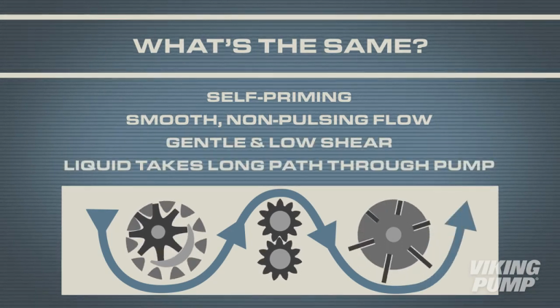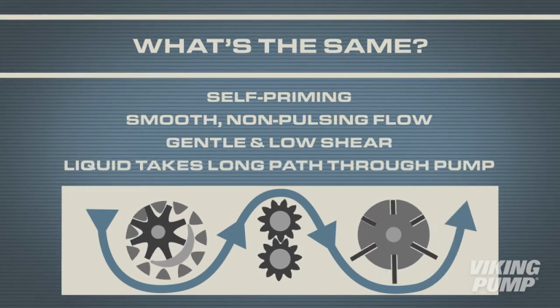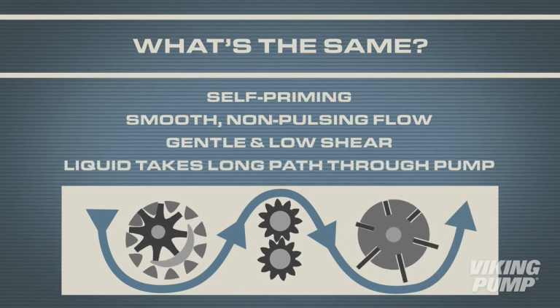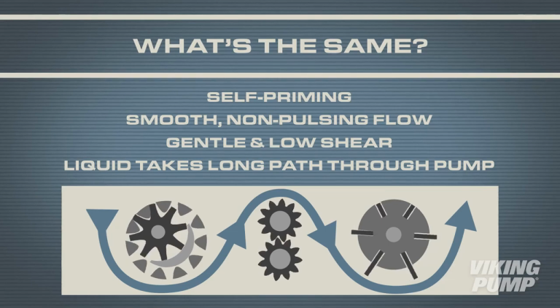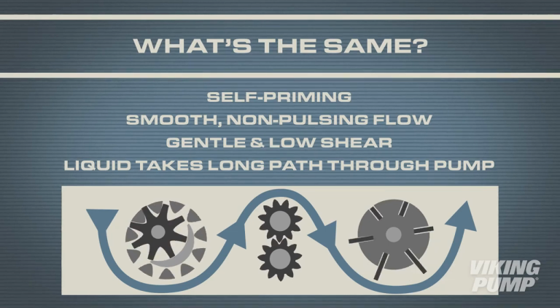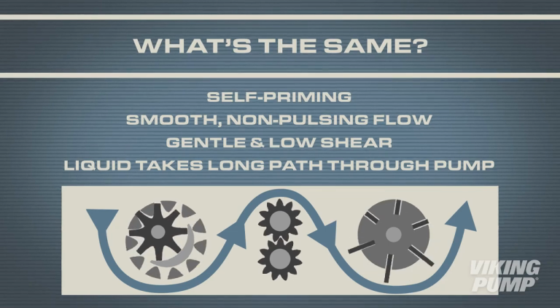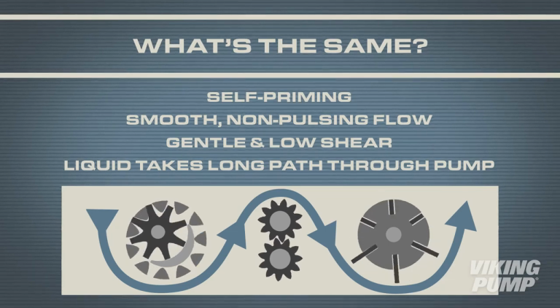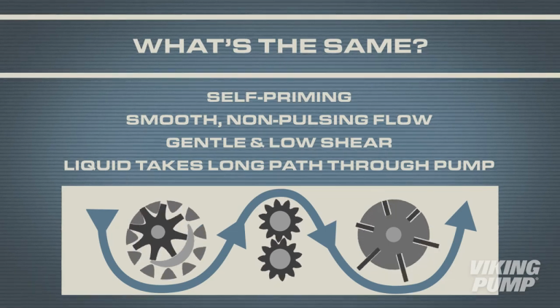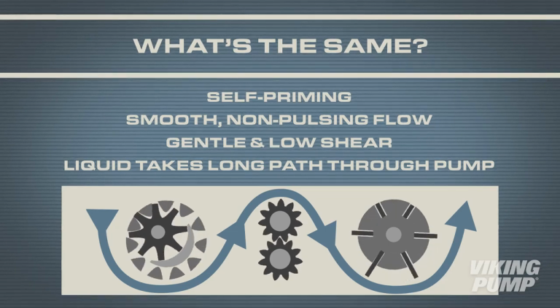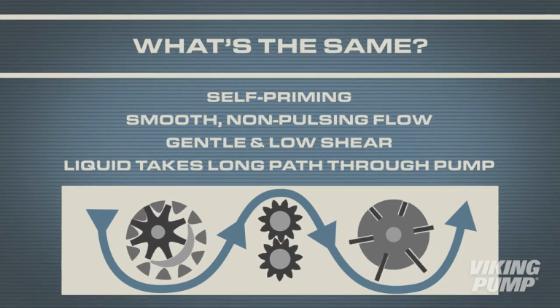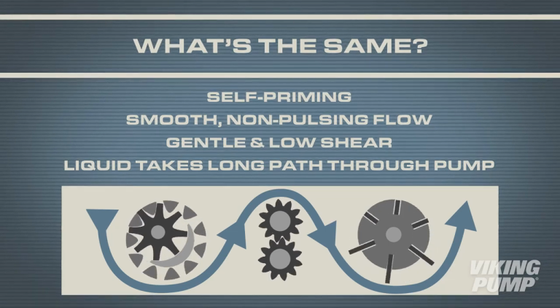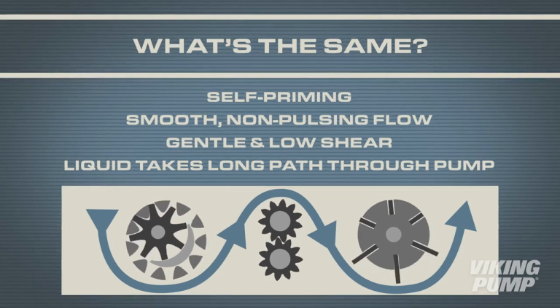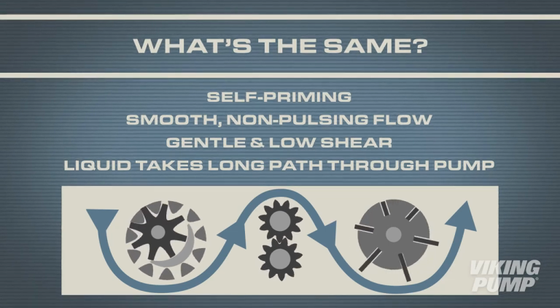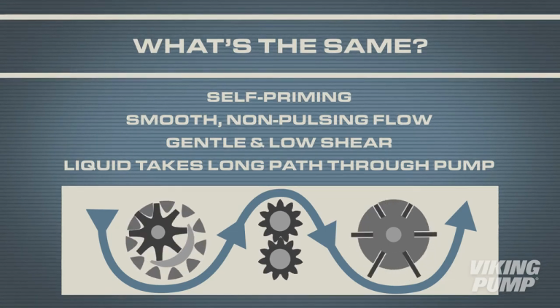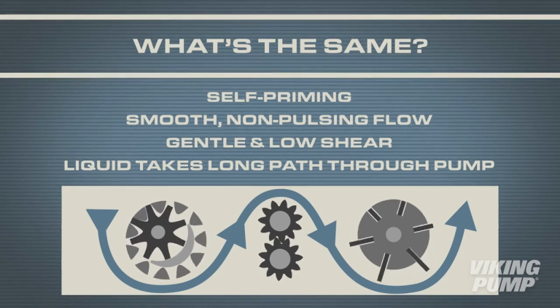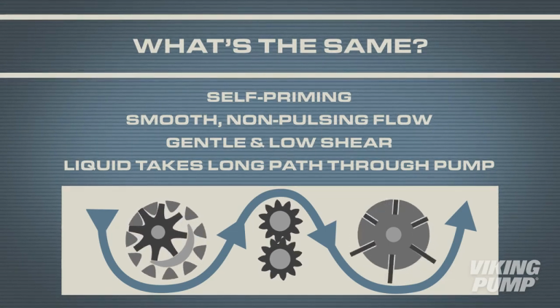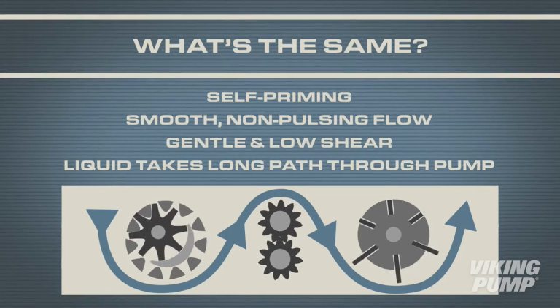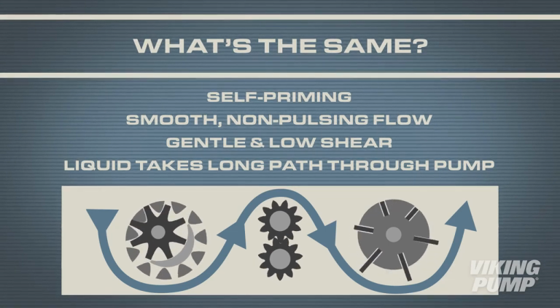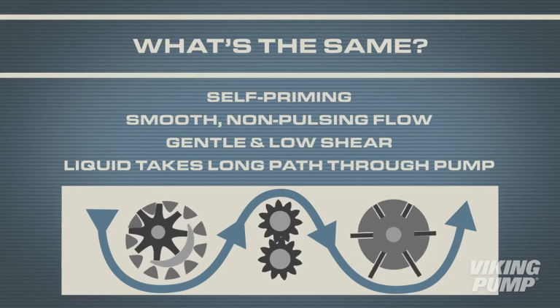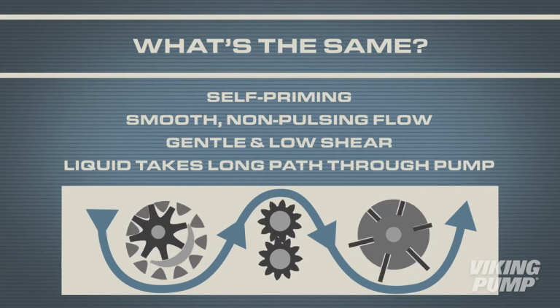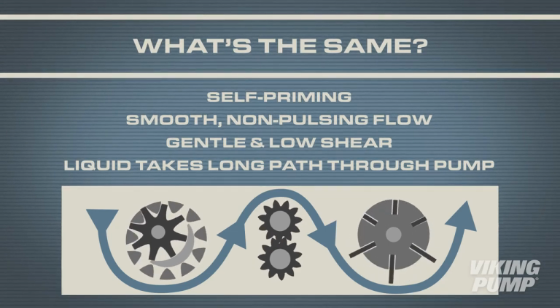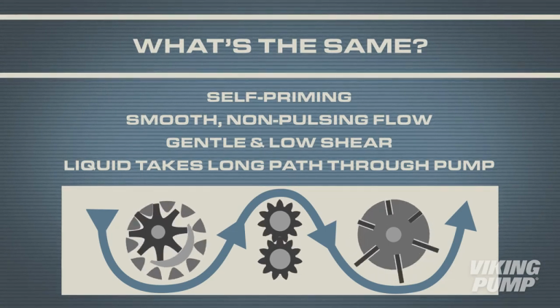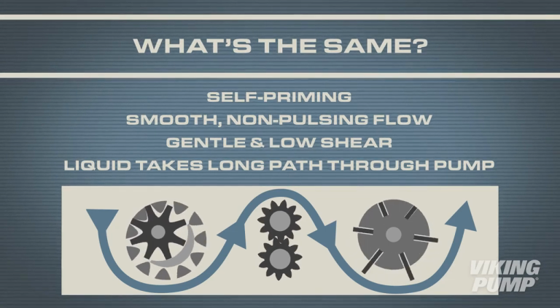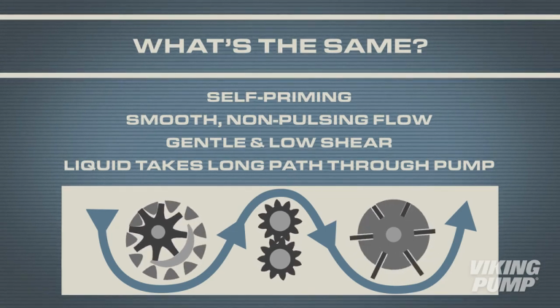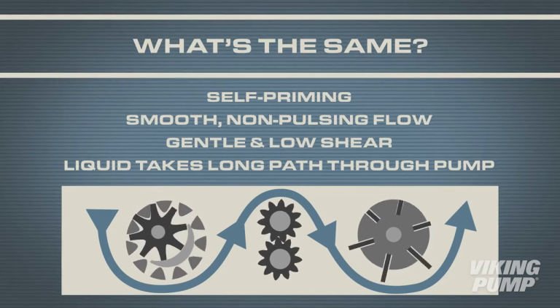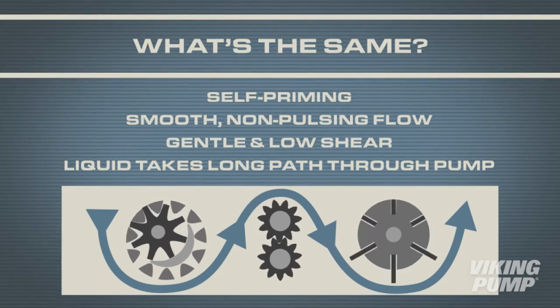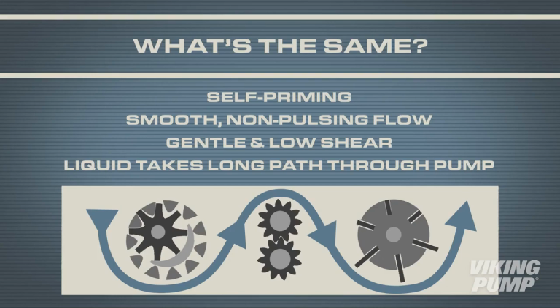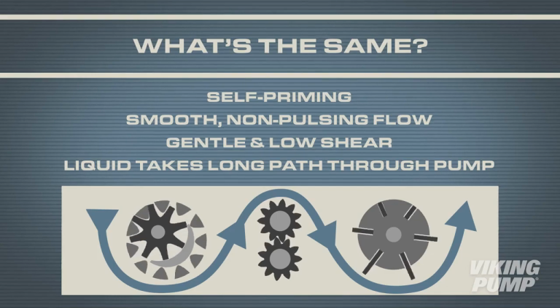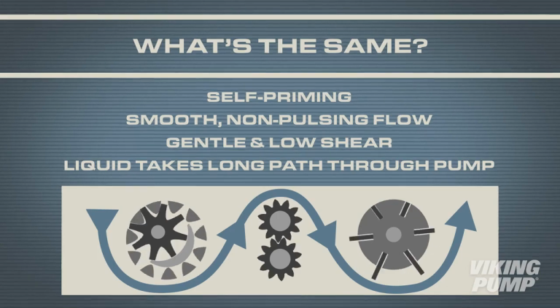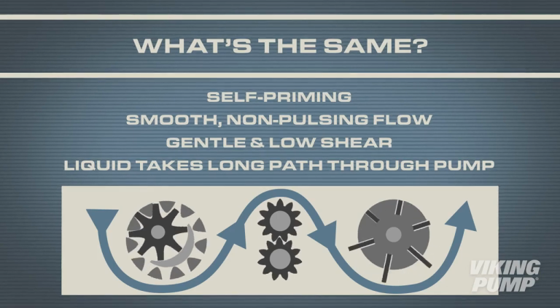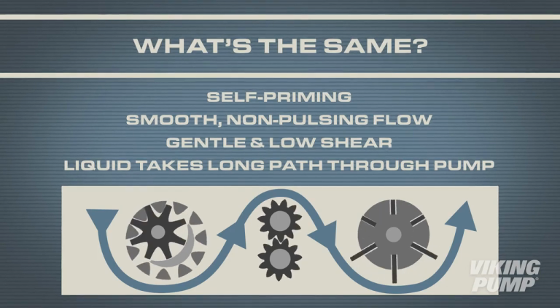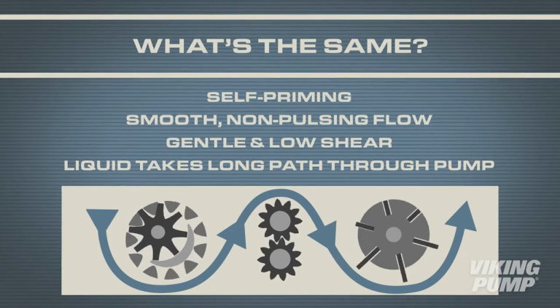In each case, the liquid is taking the long path through the pump casing. This helps to determine which side is the inlet, which is the outlet, and what the correct rotation is.